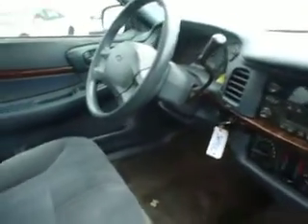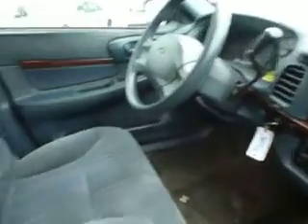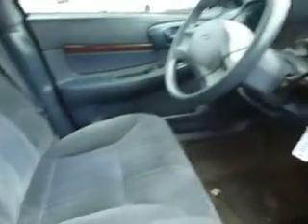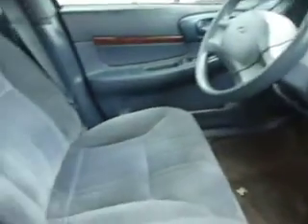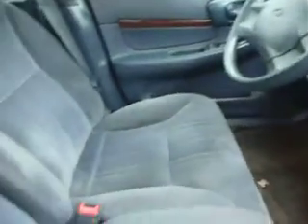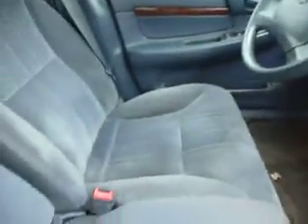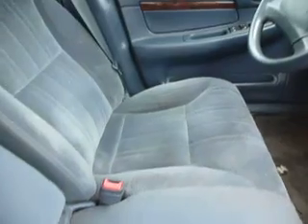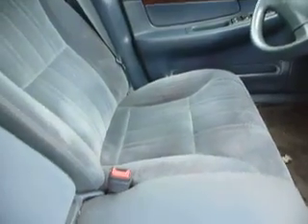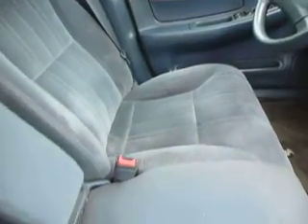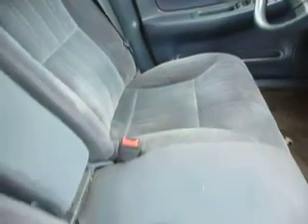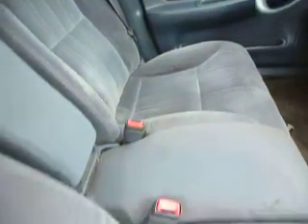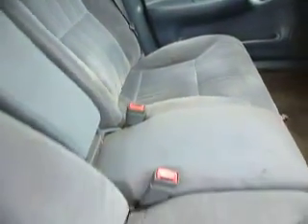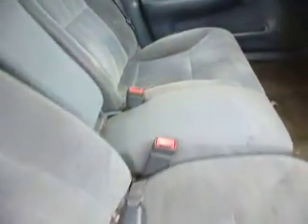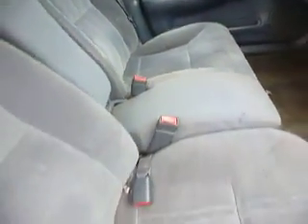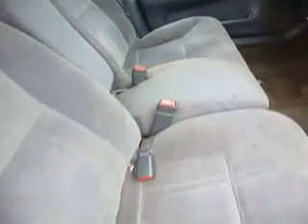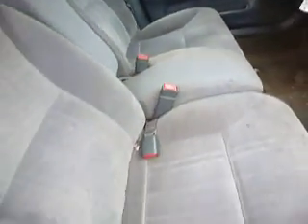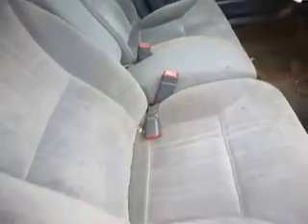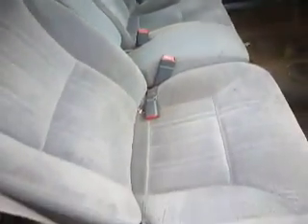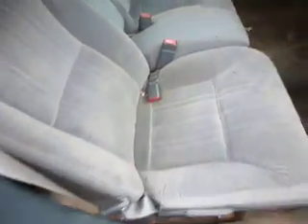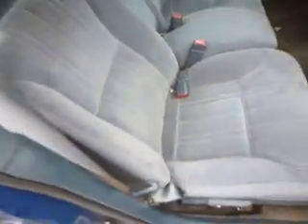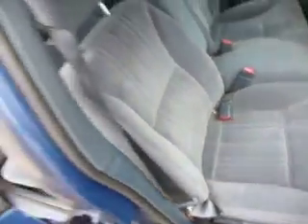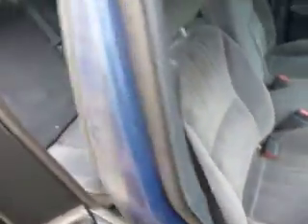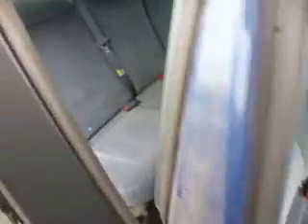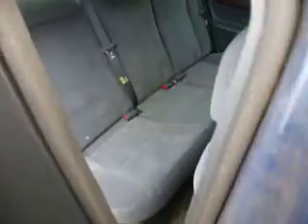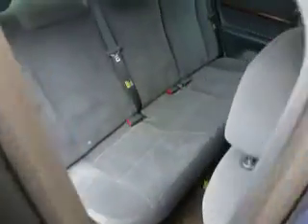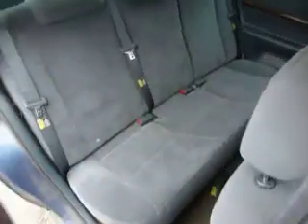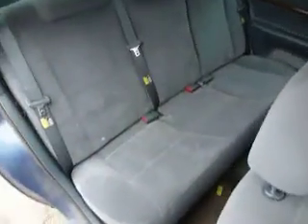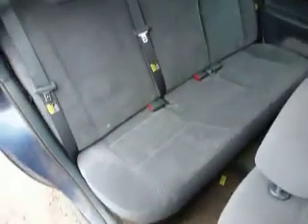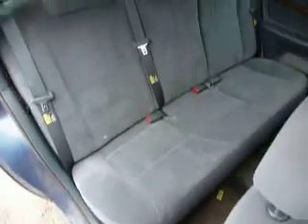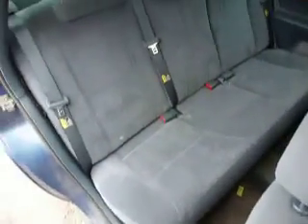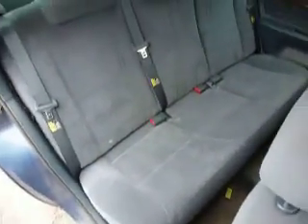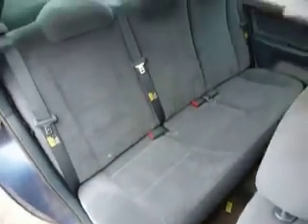So you take a plant — let's just say it's a tomato — and you stretch the vehicle. This vehicle has a rear seat.